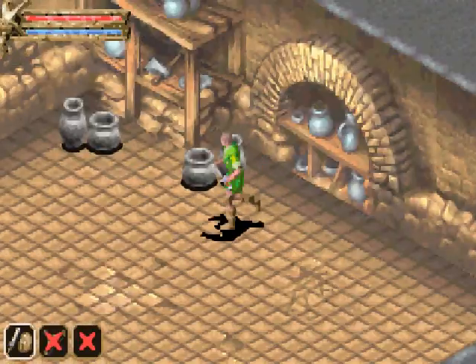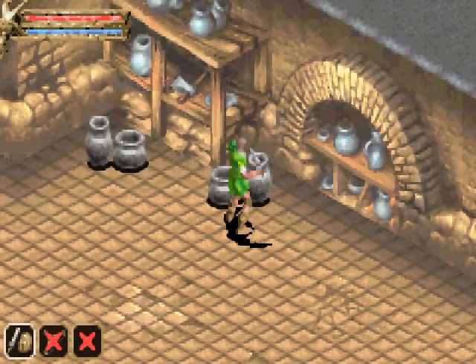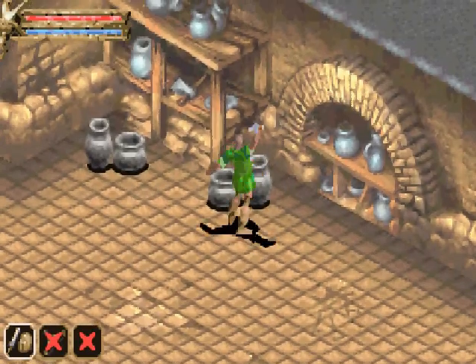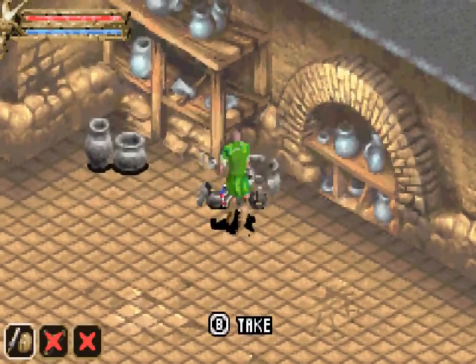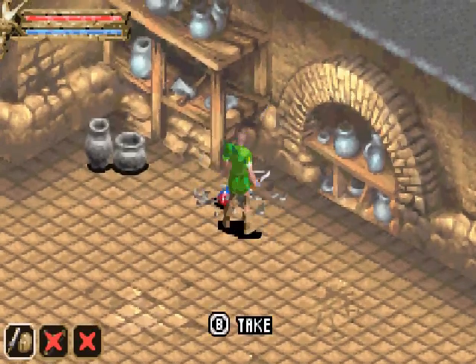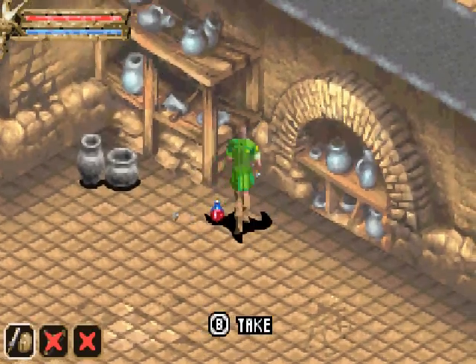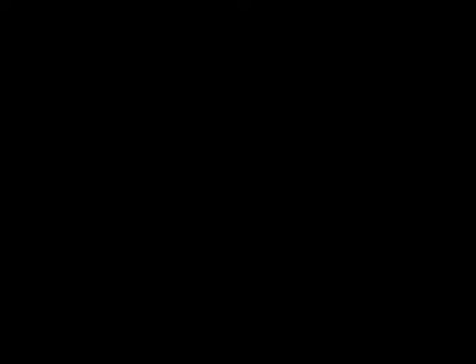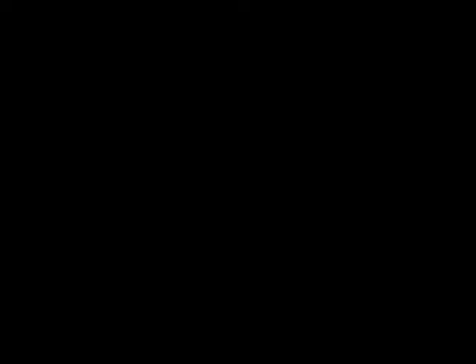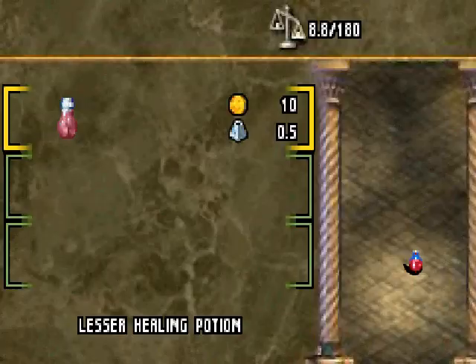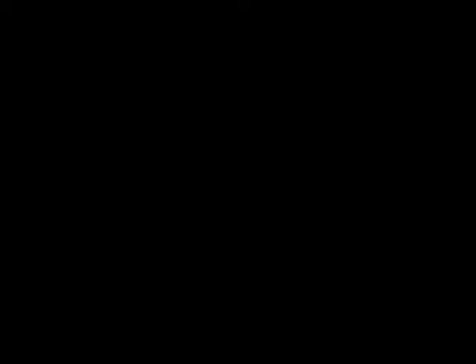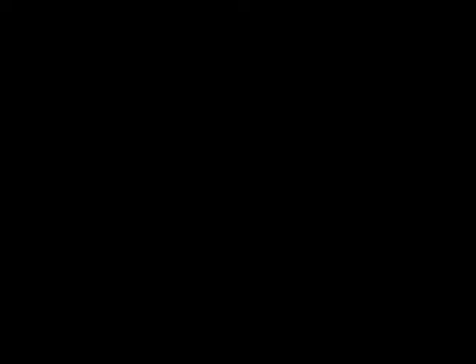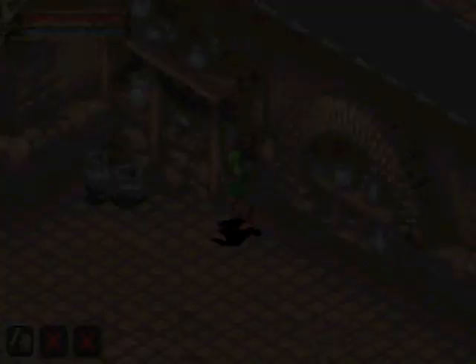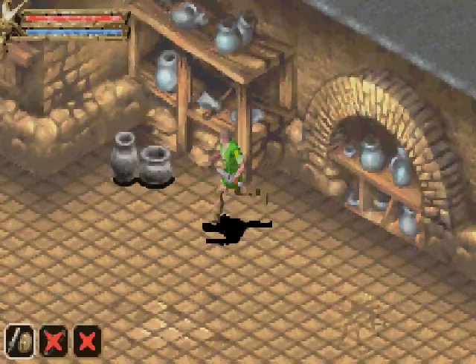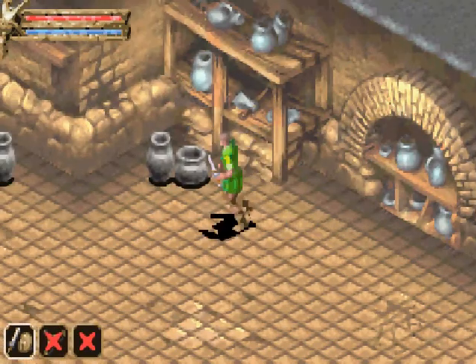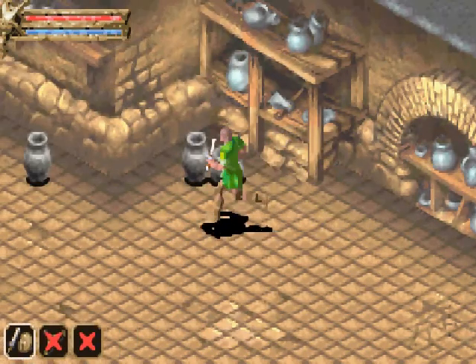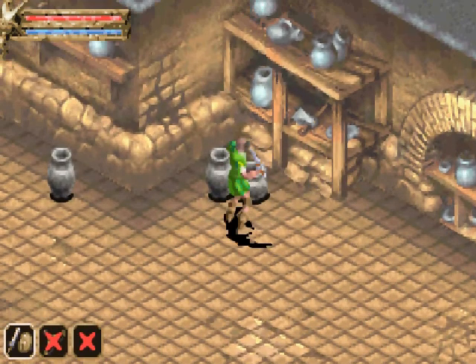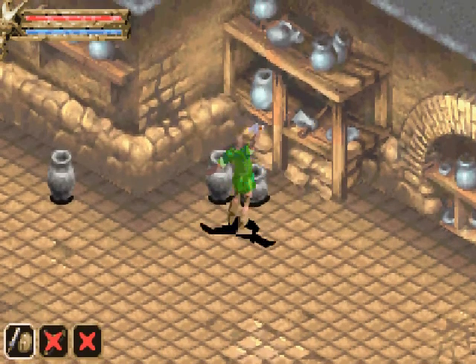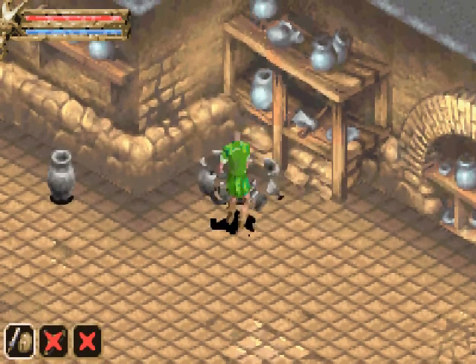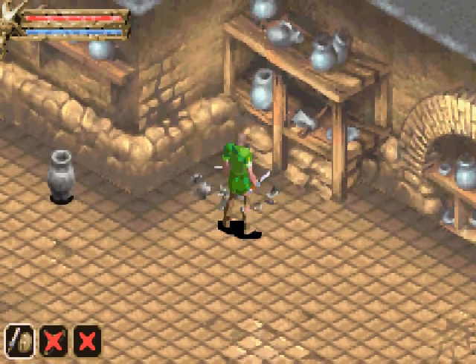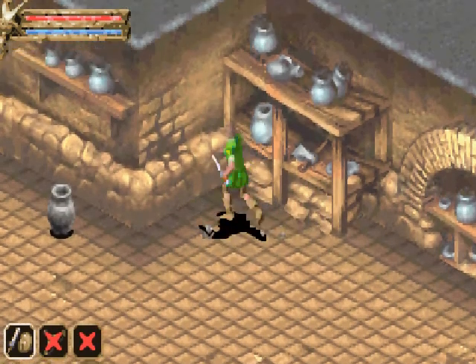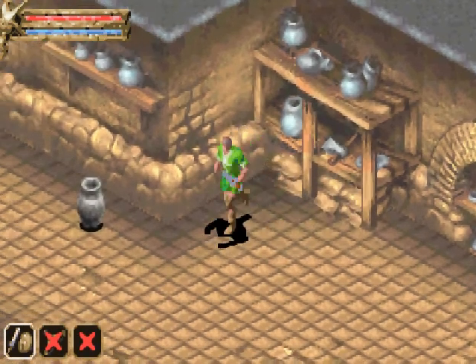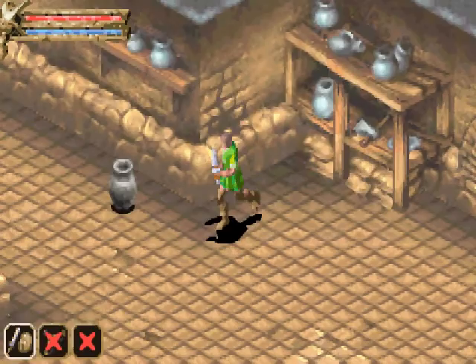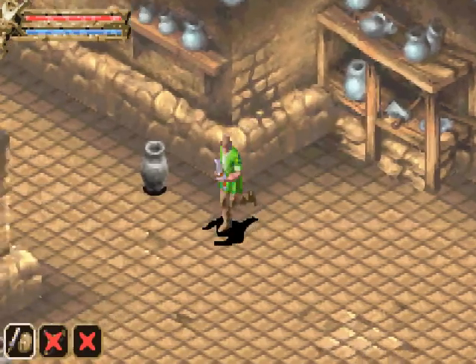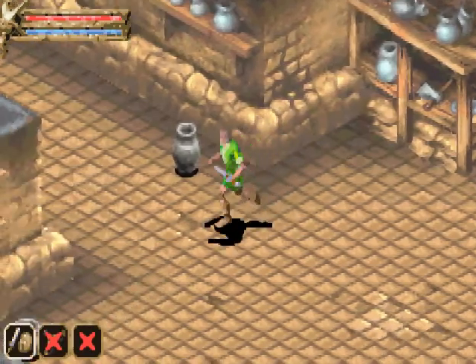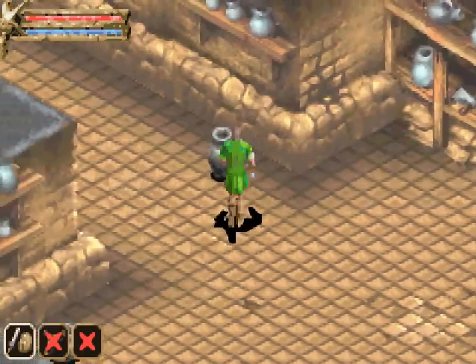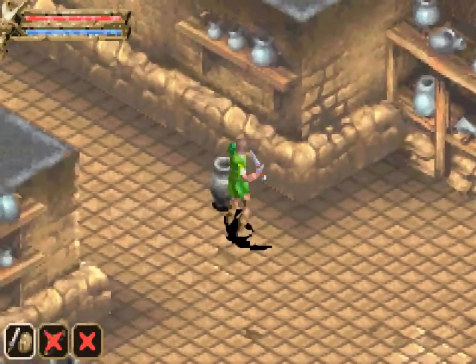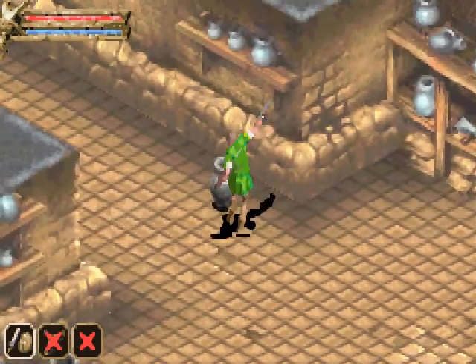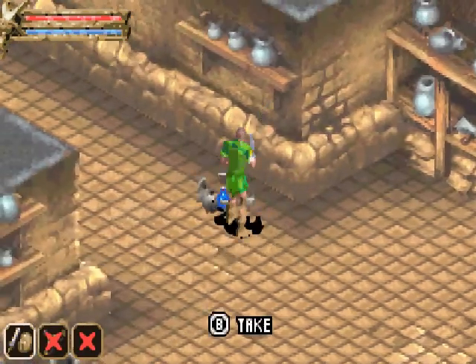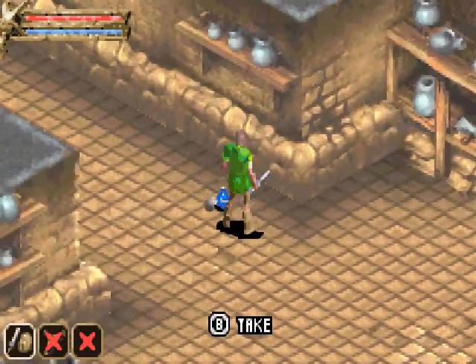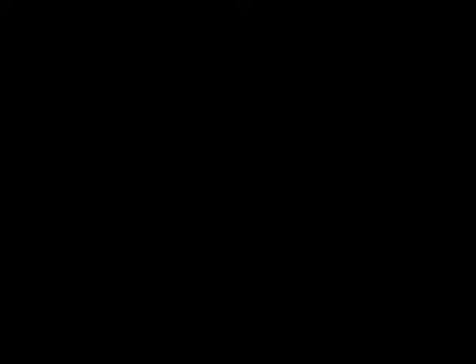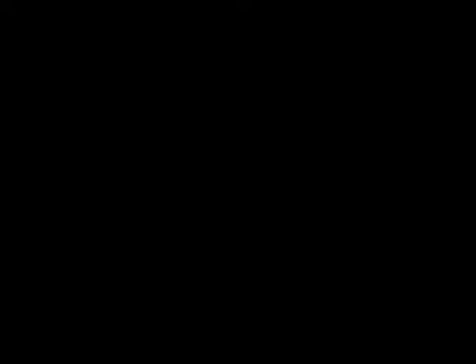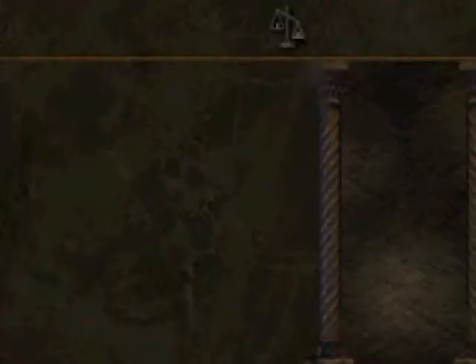I honestly feel like enemies don't miss that often, and it doesn't seem to matter what your armor is — which is kind of BS. Something odd about this game is that enemies can't go through doorways, so I'm going to exploit that mechanic until I get a shield. Items appear to be preset, so you'll always get the same item. Here we got a lesser rejuvenation potion.